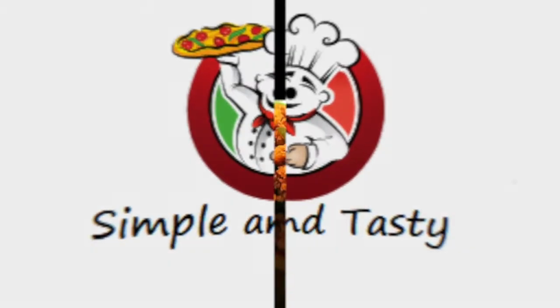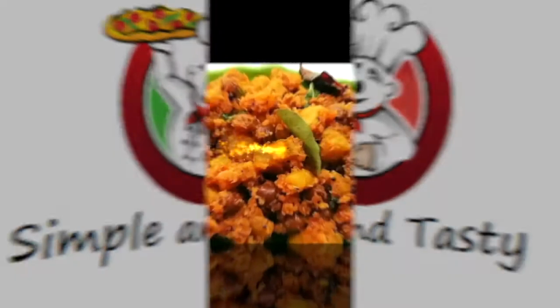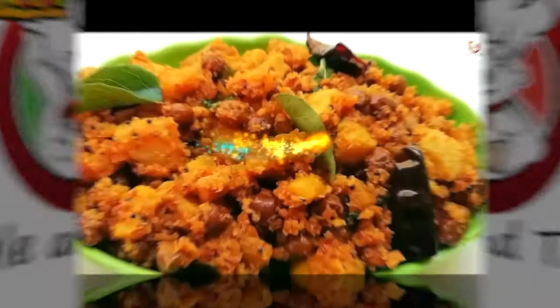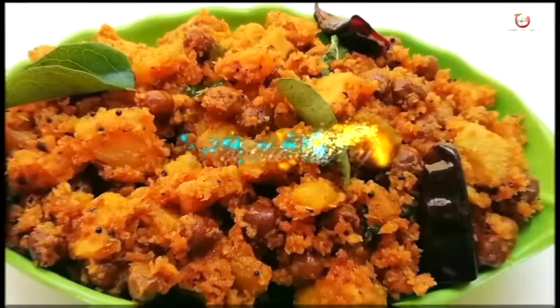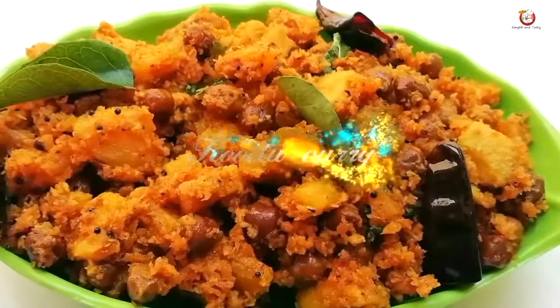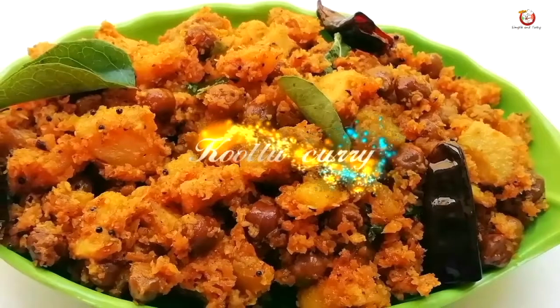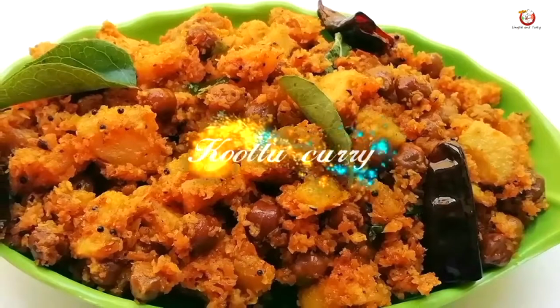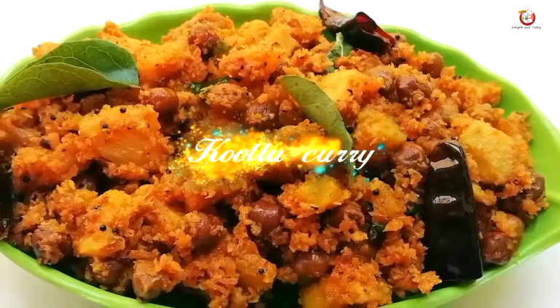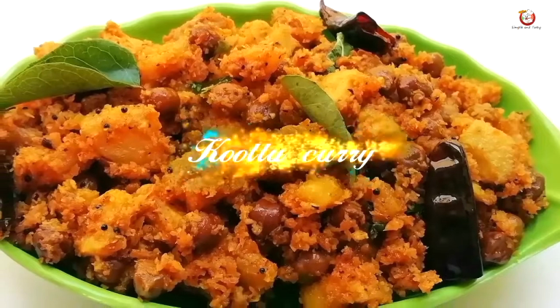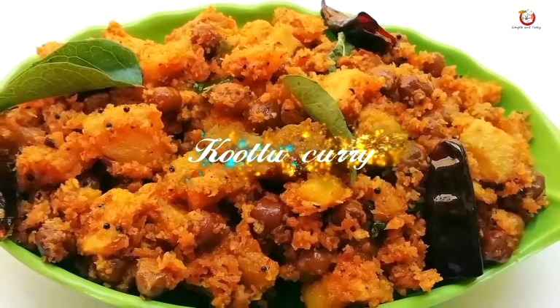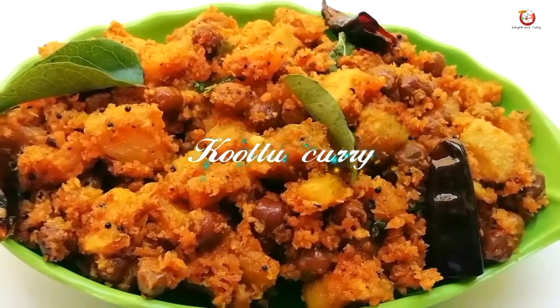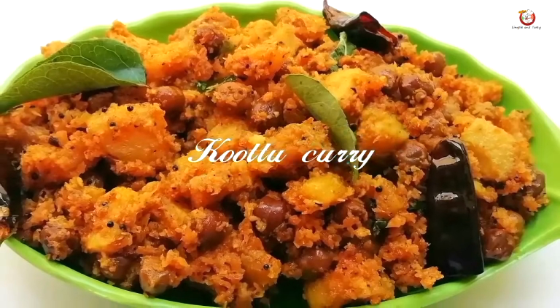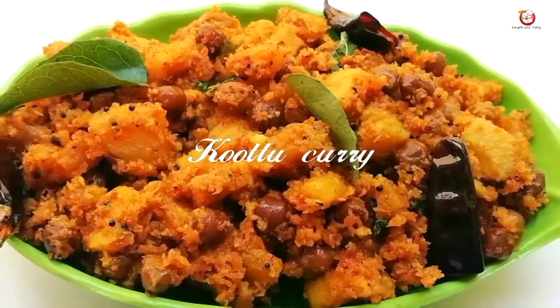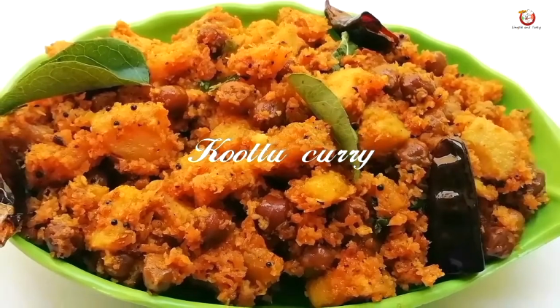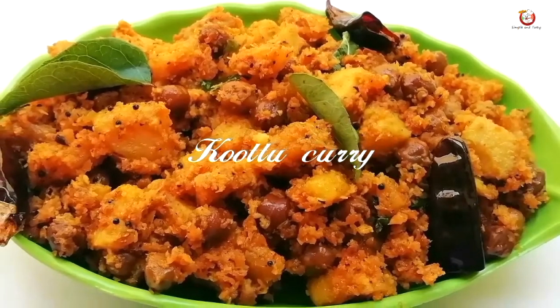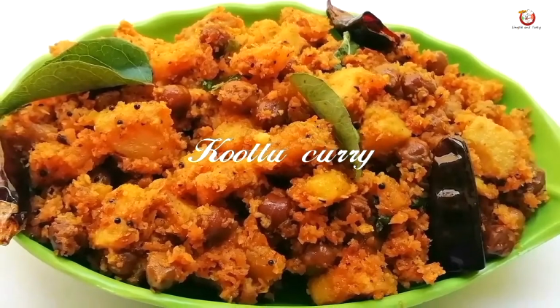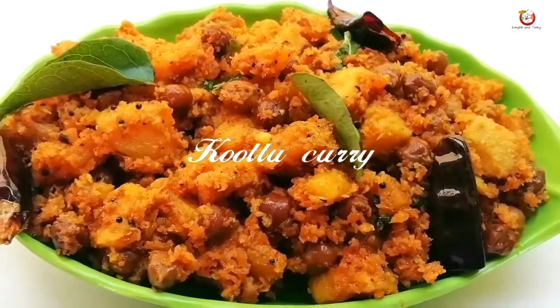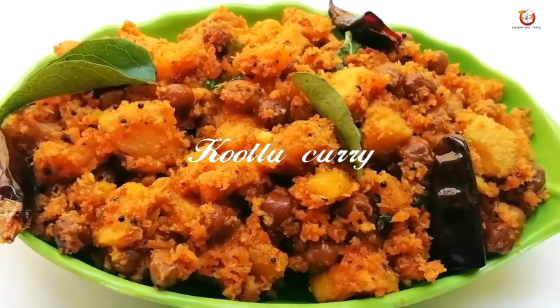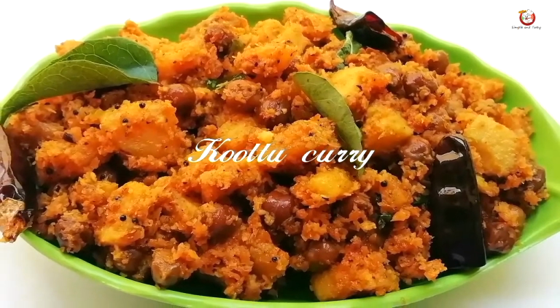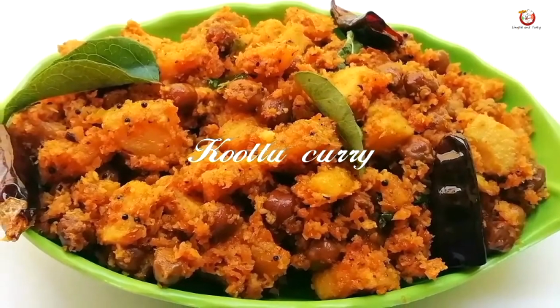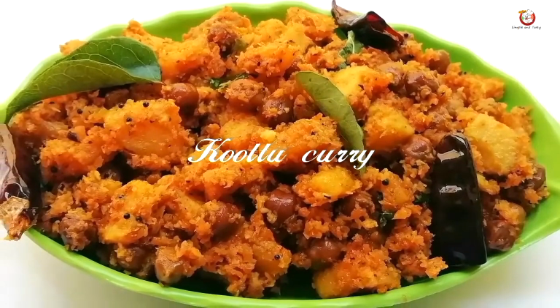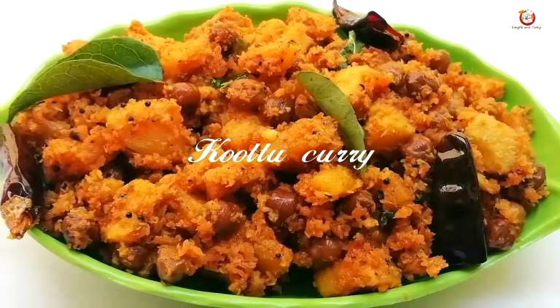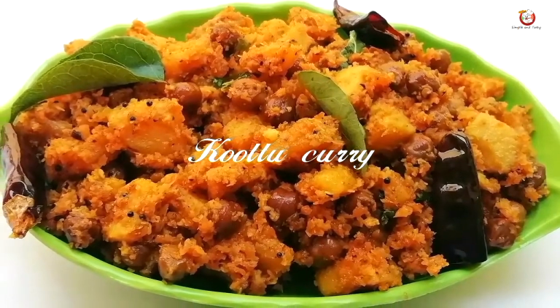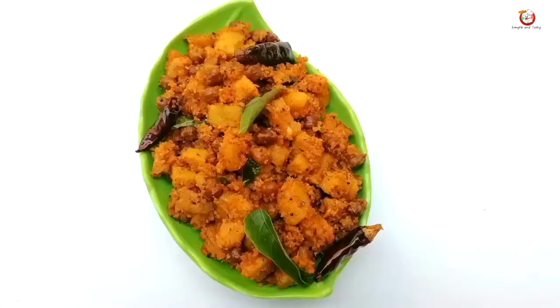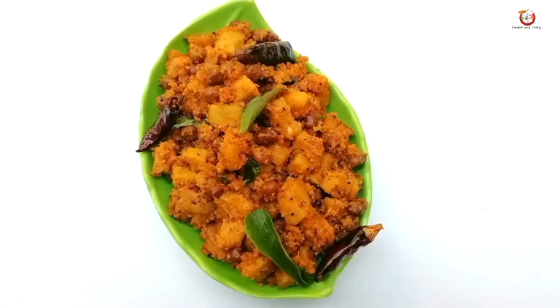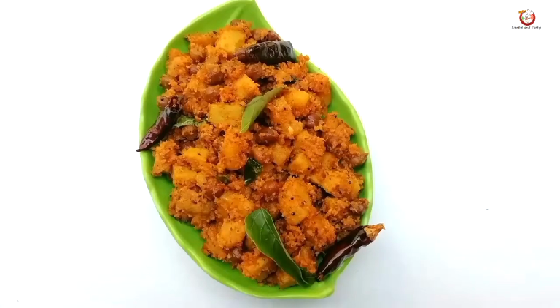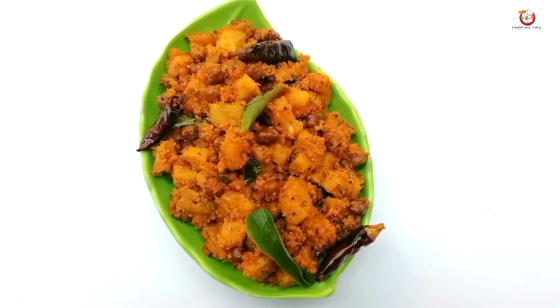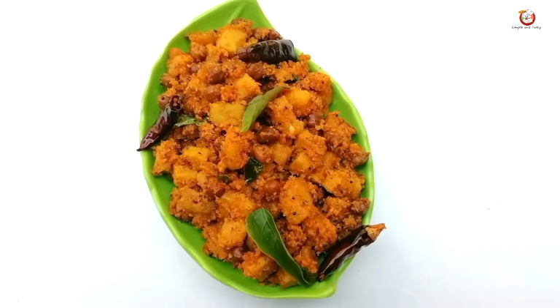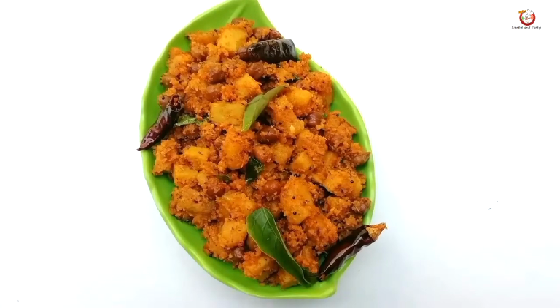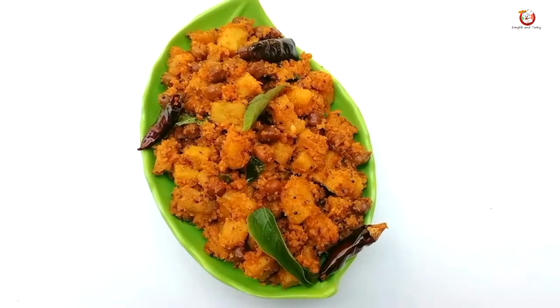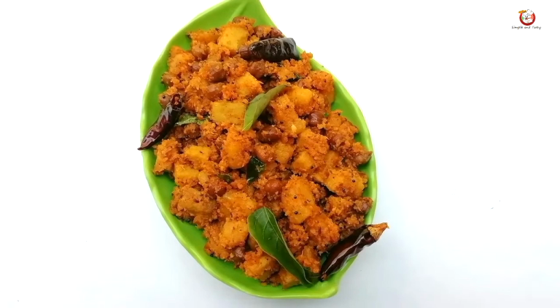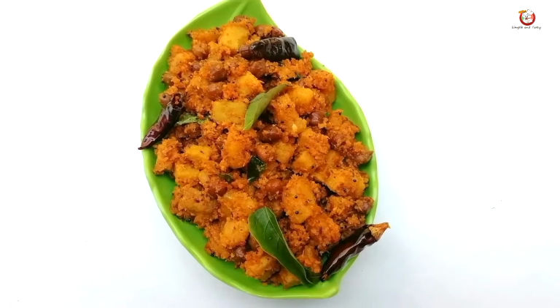Hello everyone! Welcome to Simple and Tasty Lagos. Today, we are going to show you a special recipe.